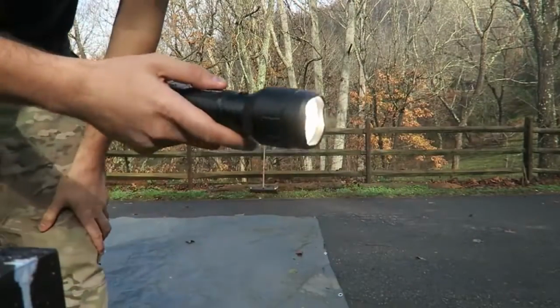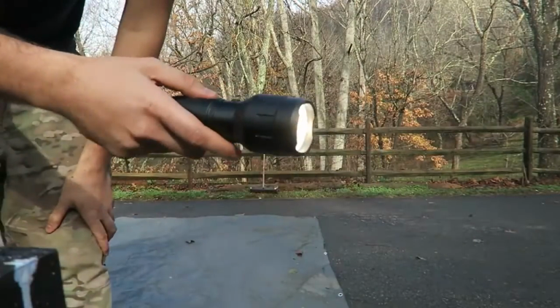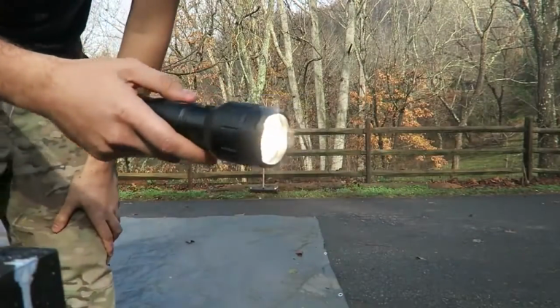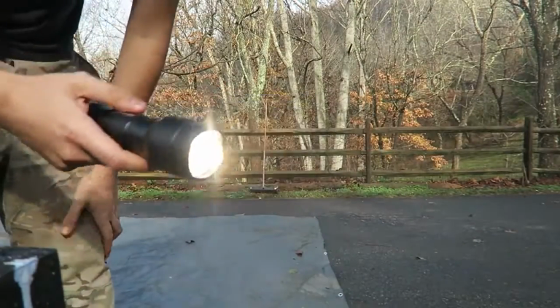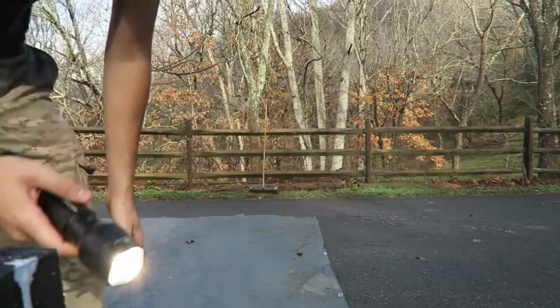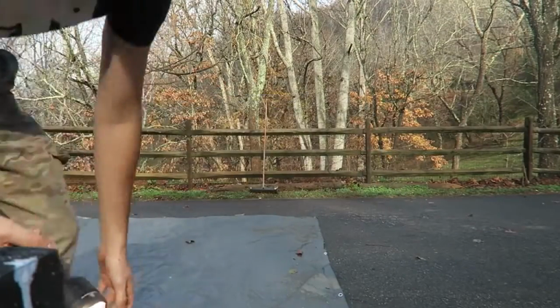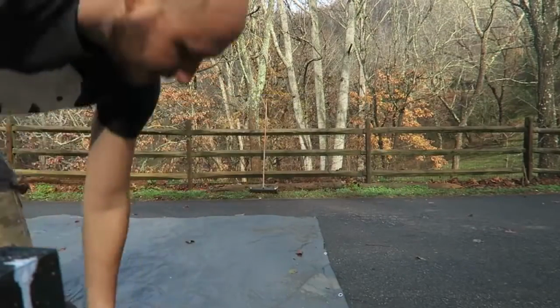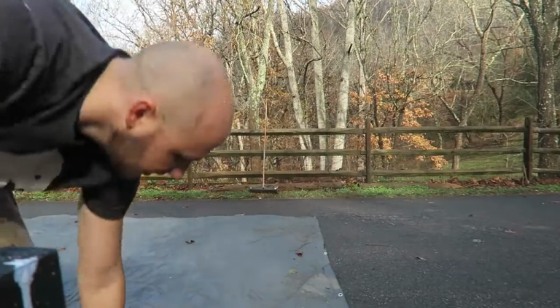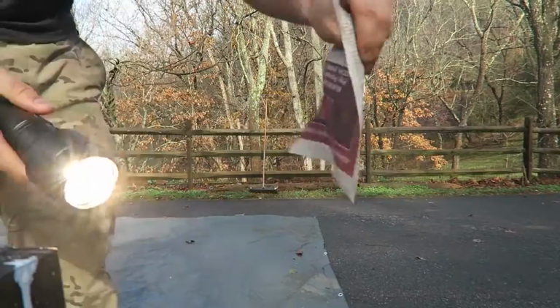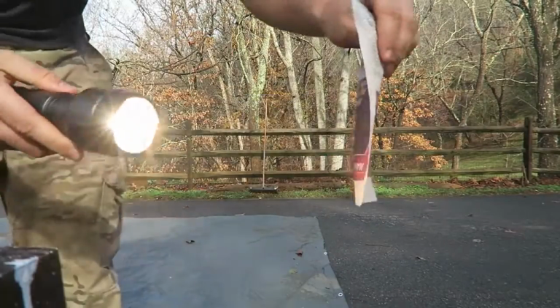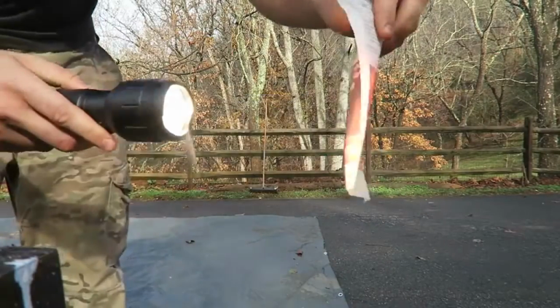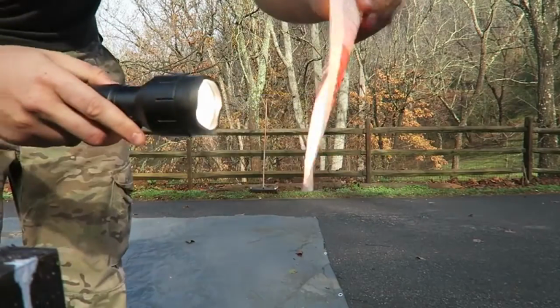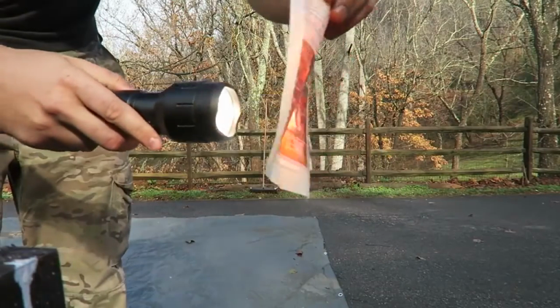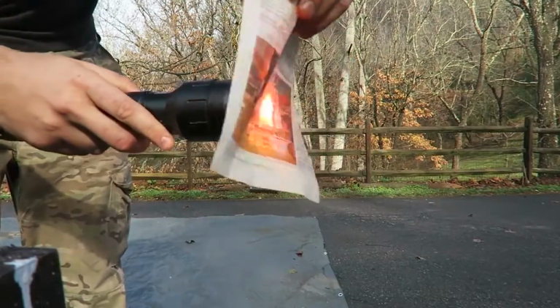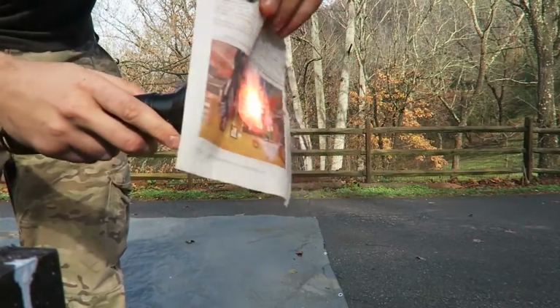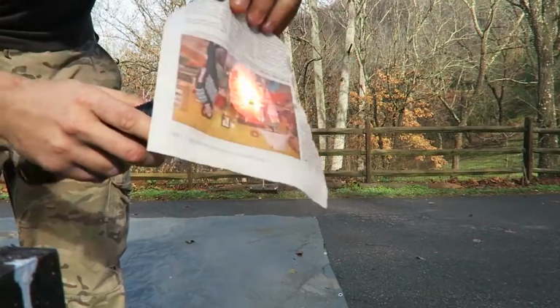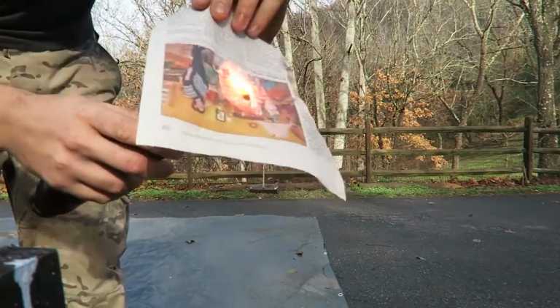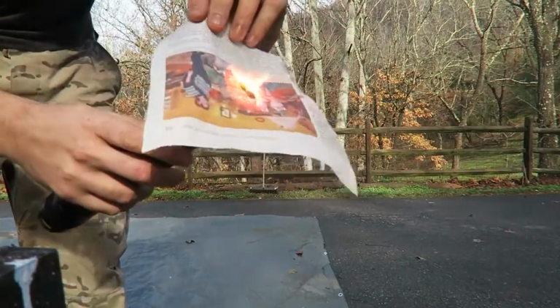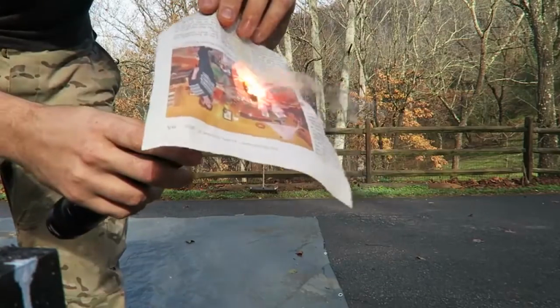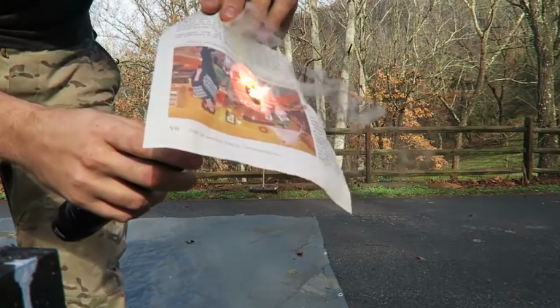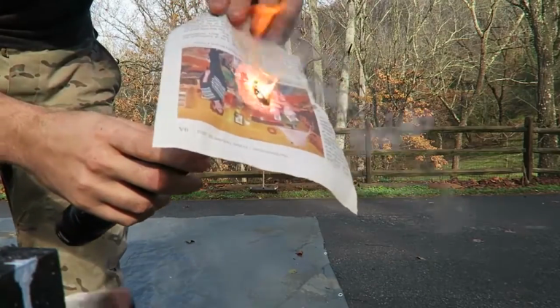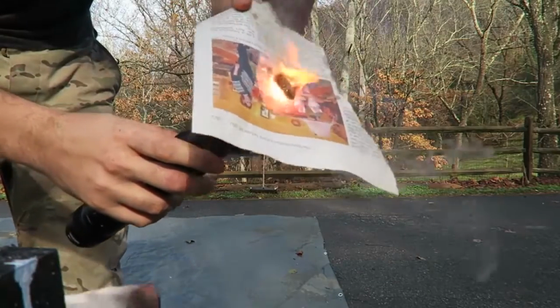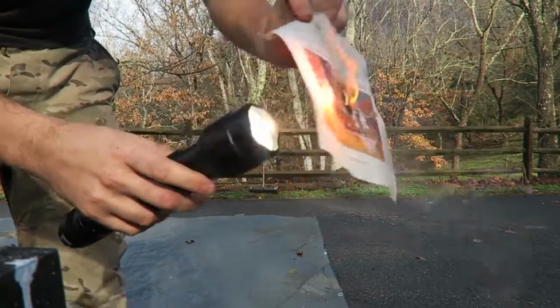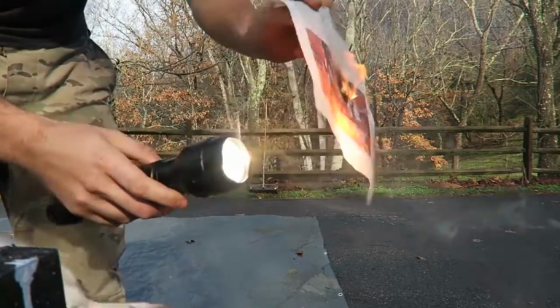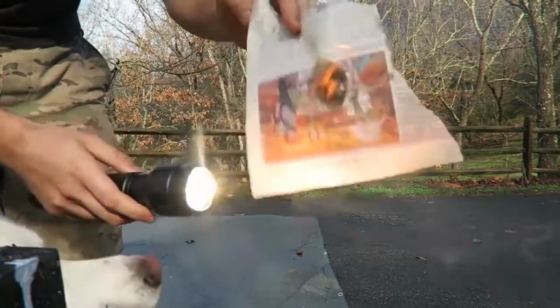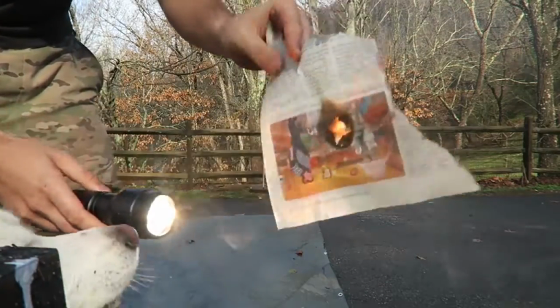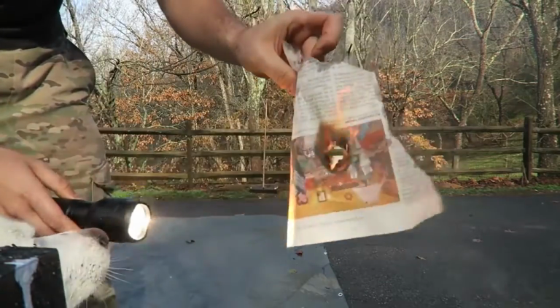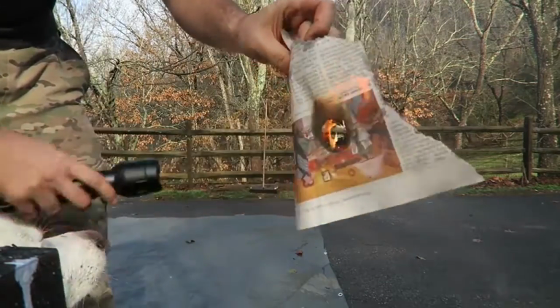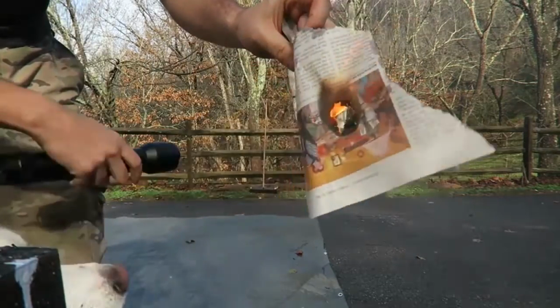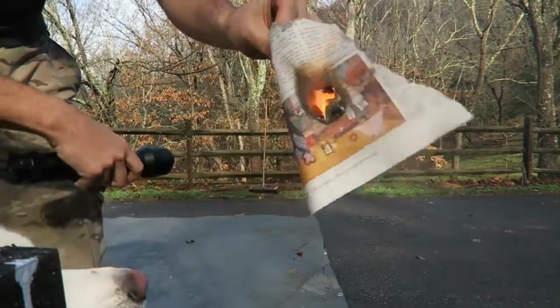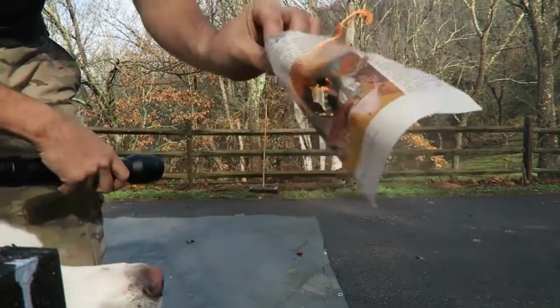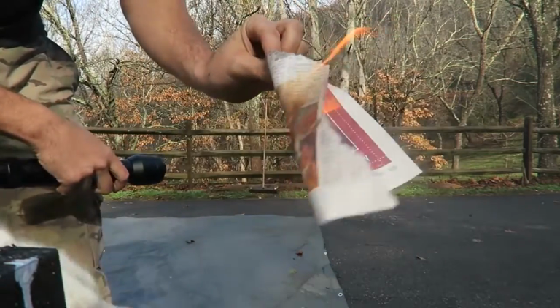Pretty incredible, huh? Look at the newspaper. Boom! Set on fire instantly.